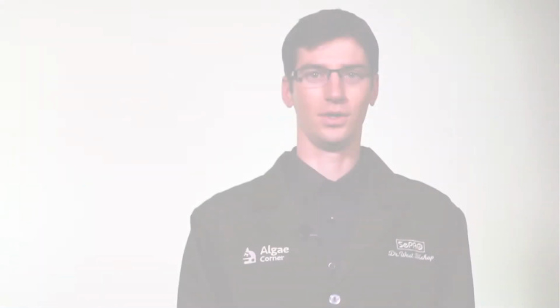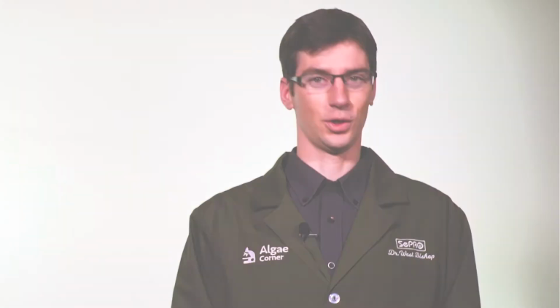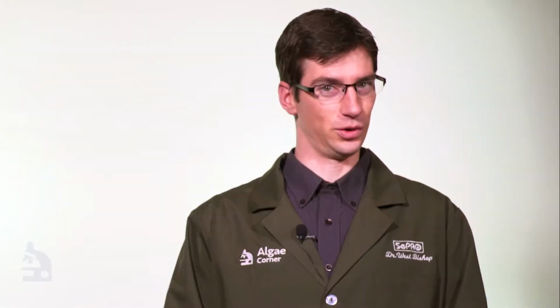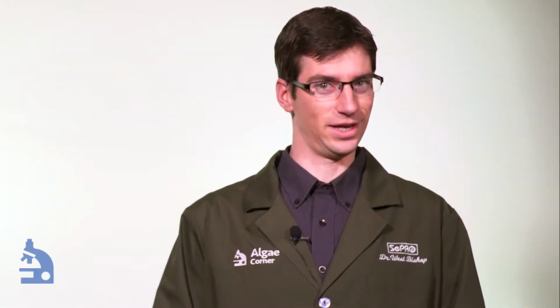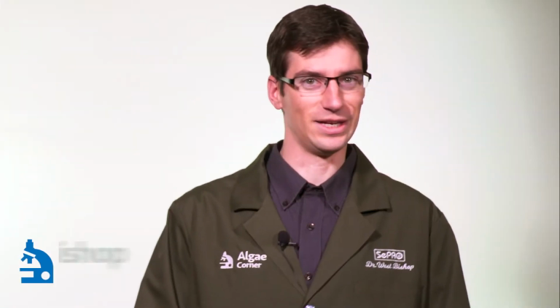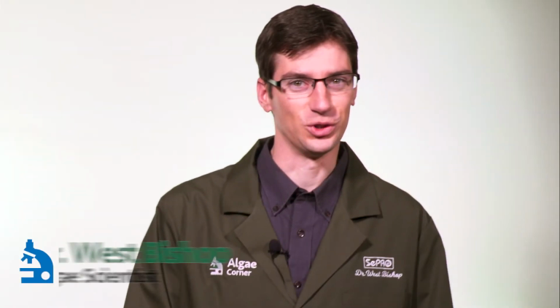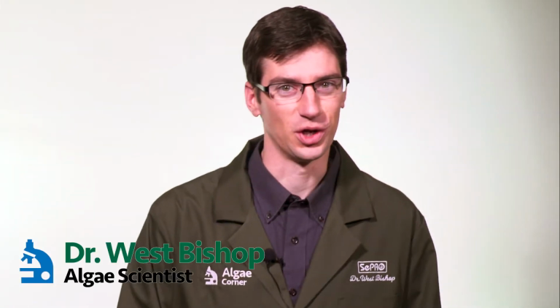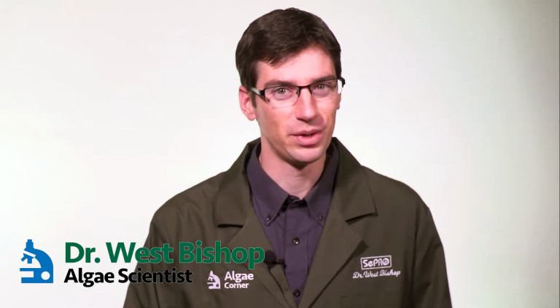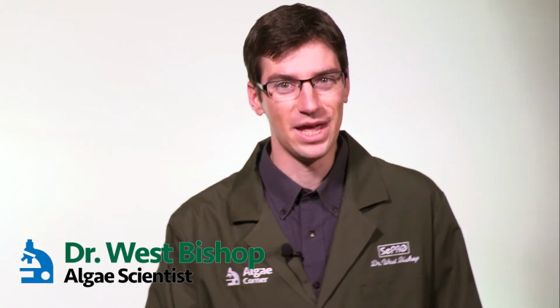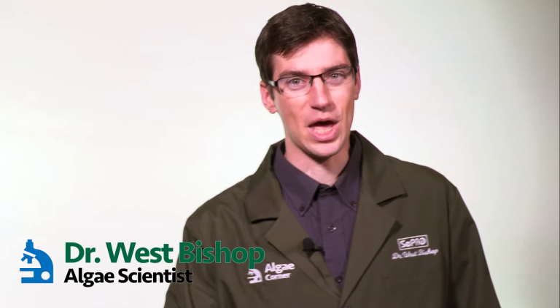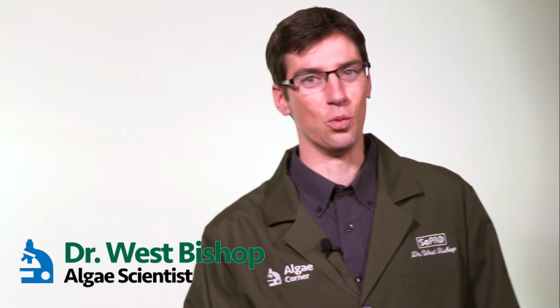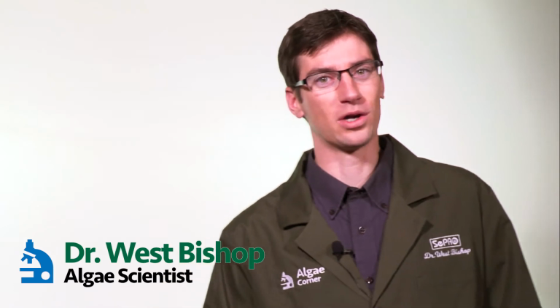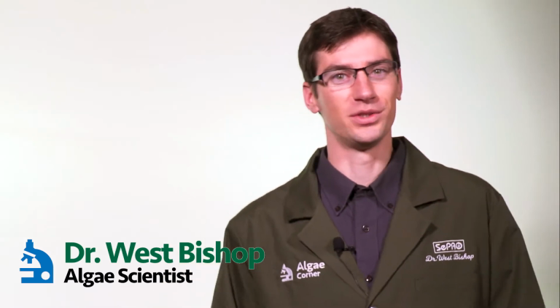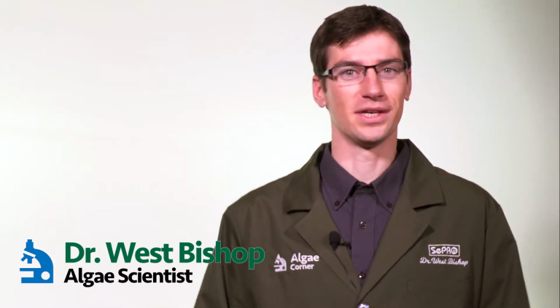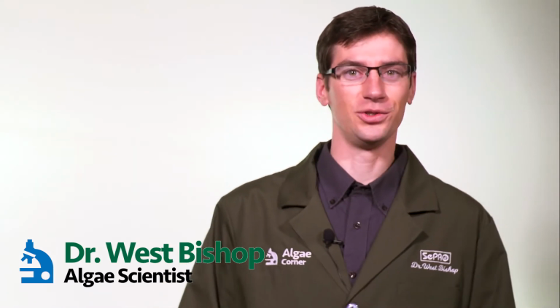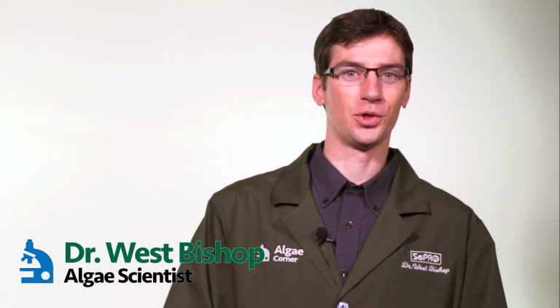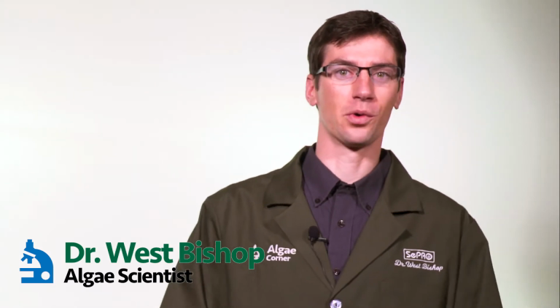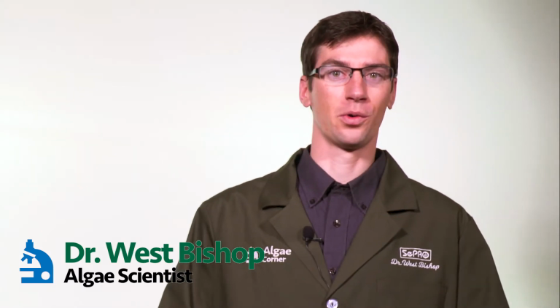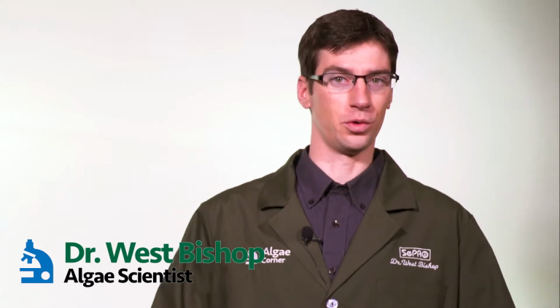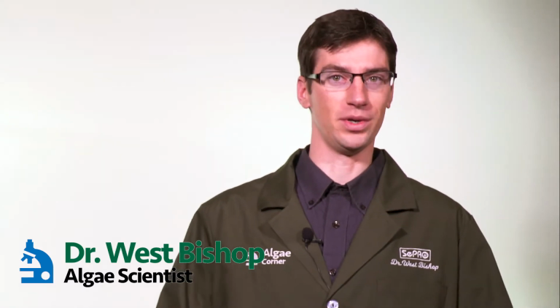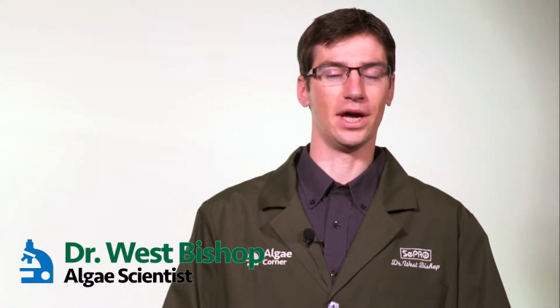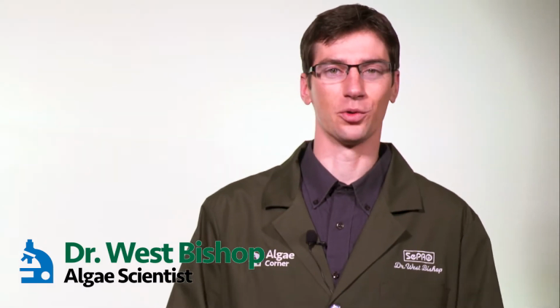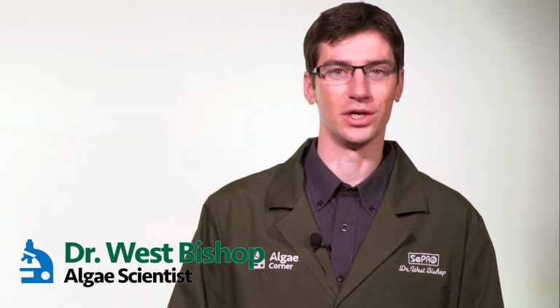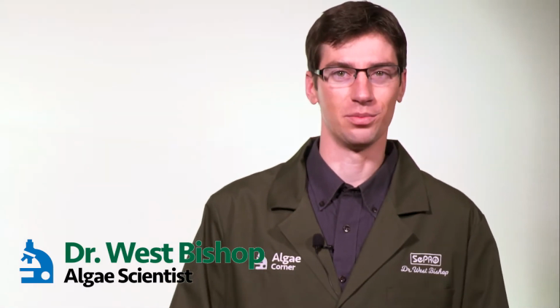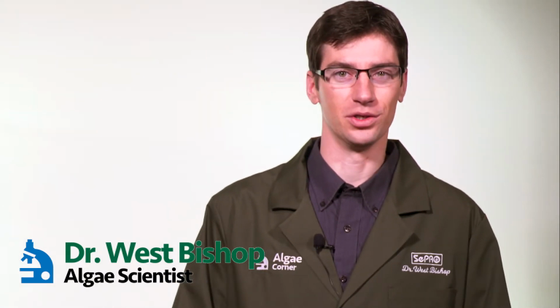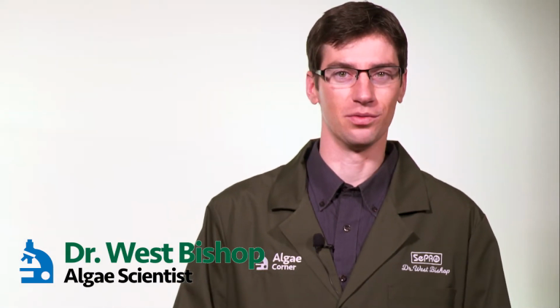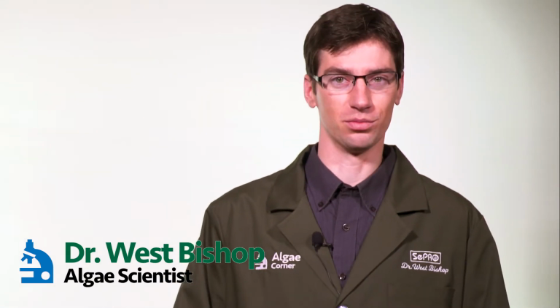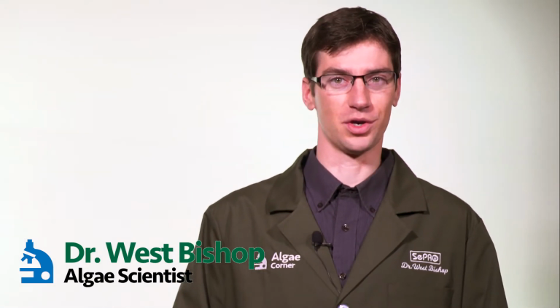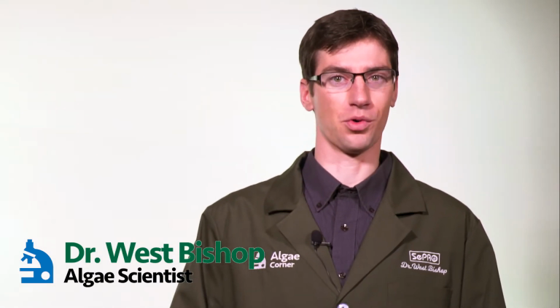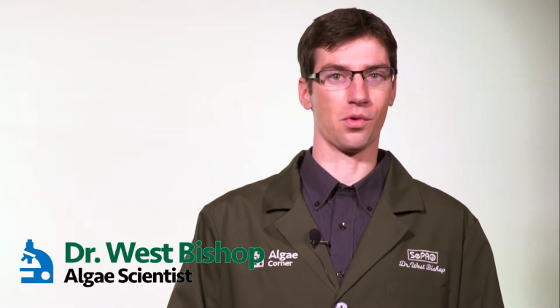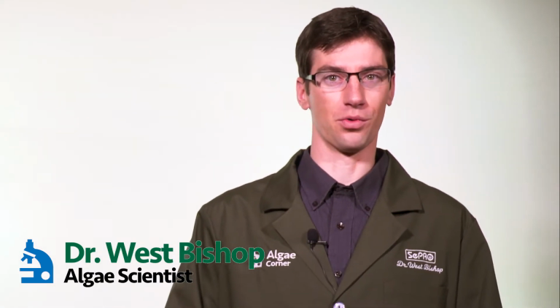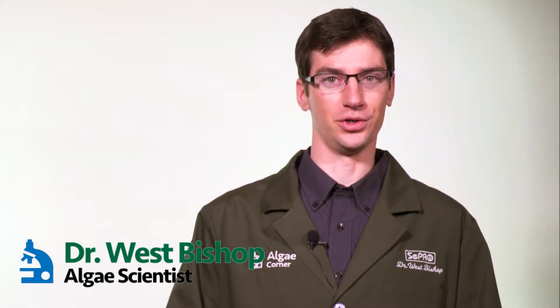Good day, ladies and gentlemen, and welcome to the LG Corner with me, Dr. West Bishop from CEPRO Corporation.